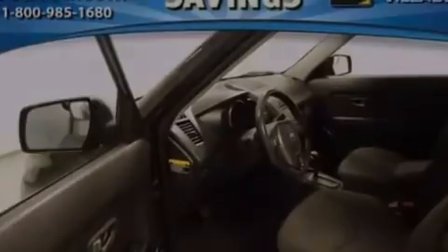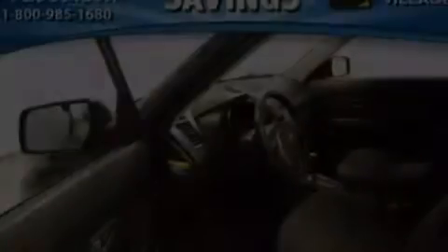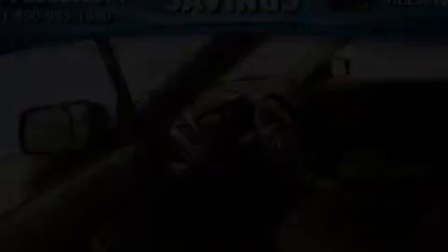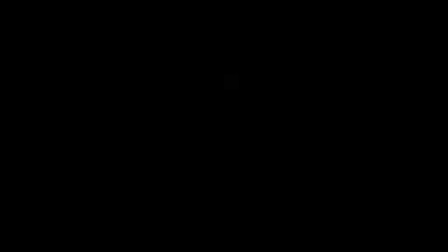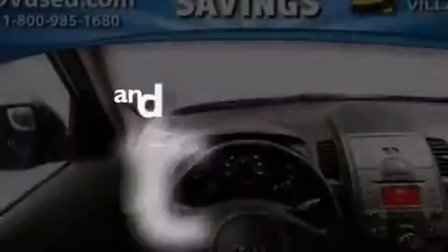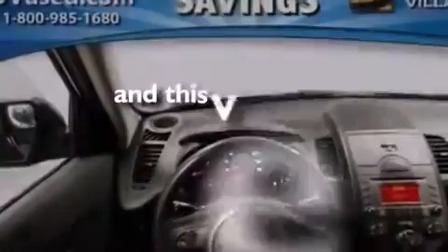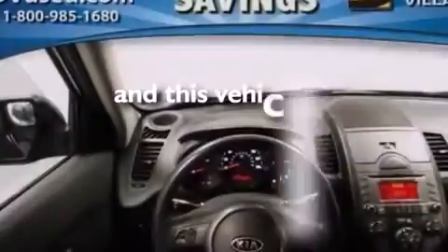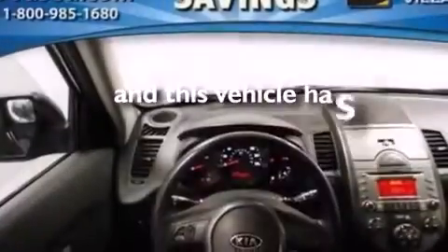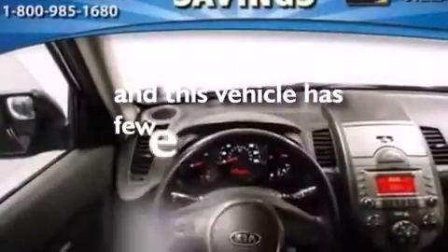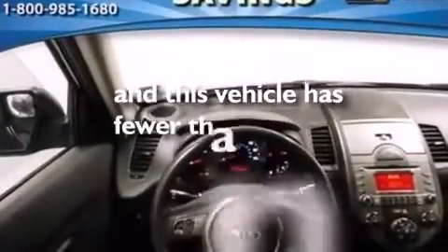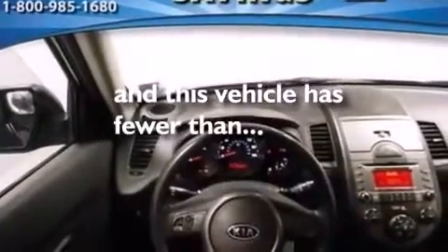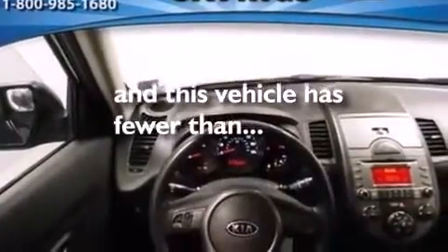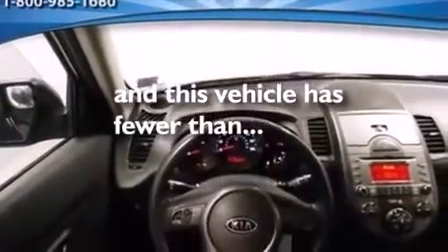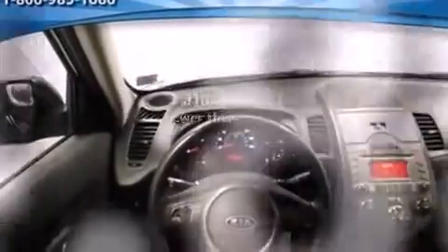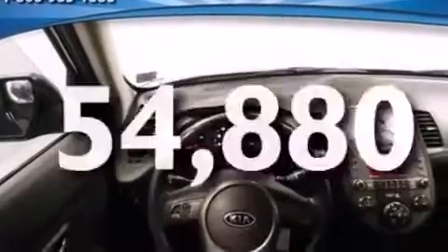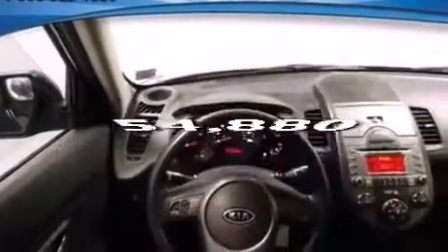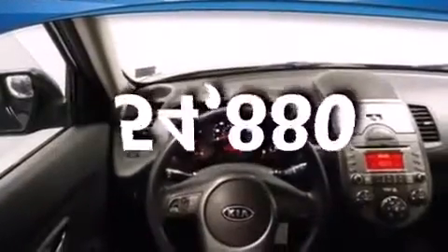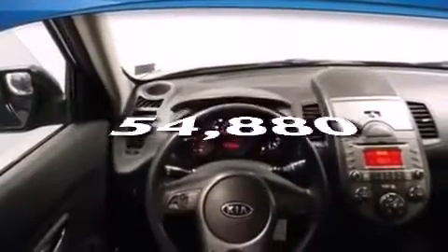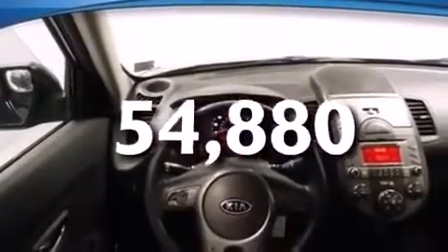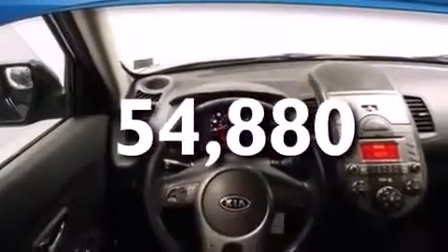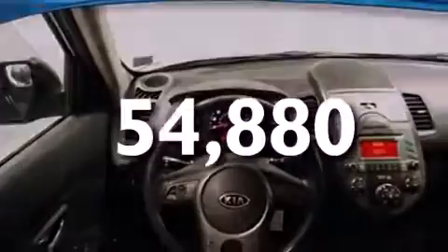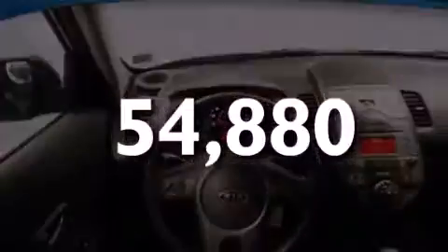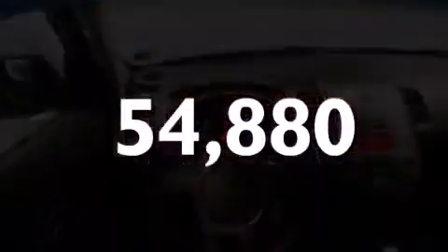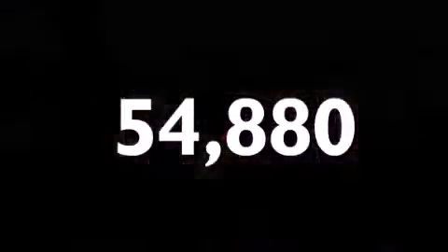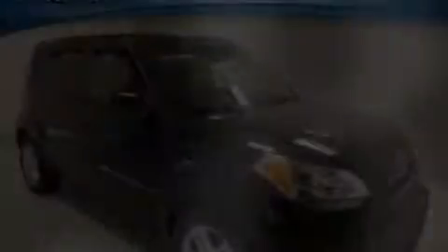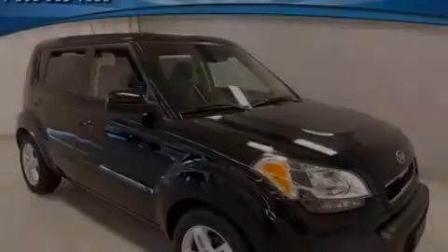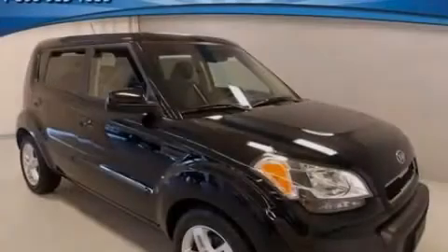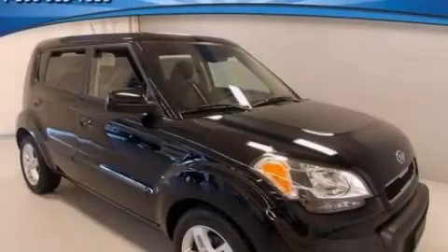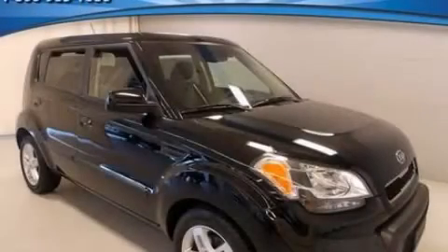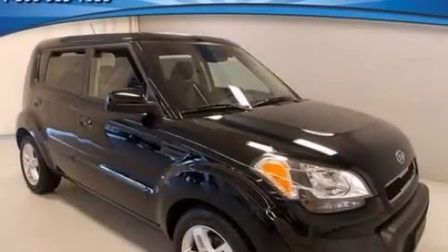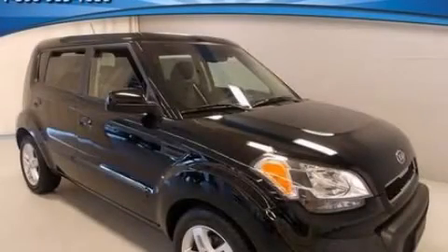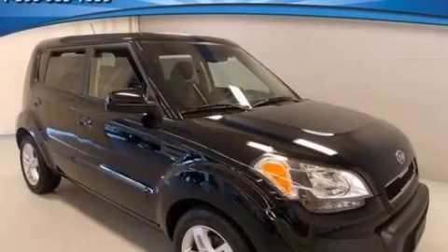This vehicle has fewer than 55,000 miles on the odometer. Please call today to reserve this vehicle for a test drive.